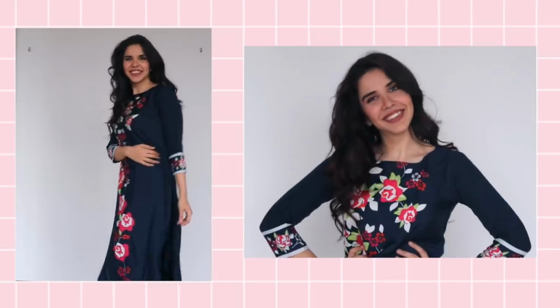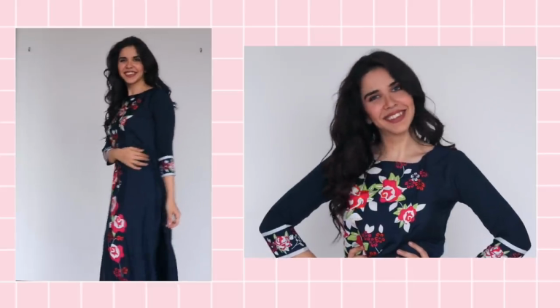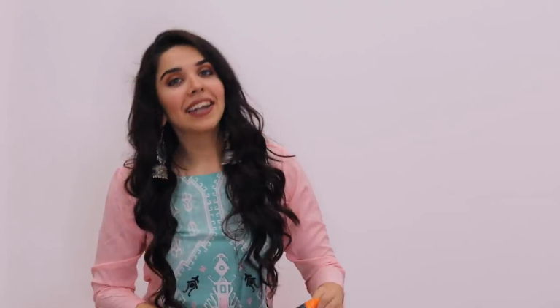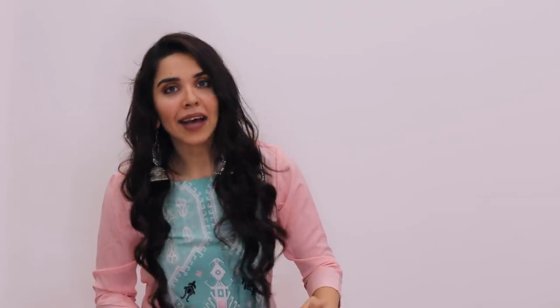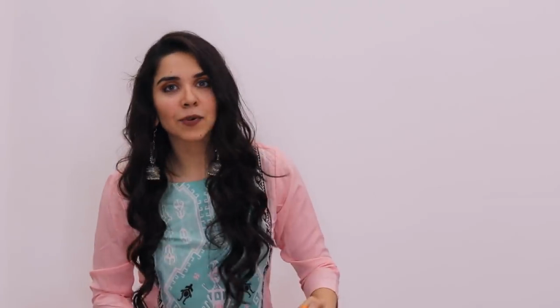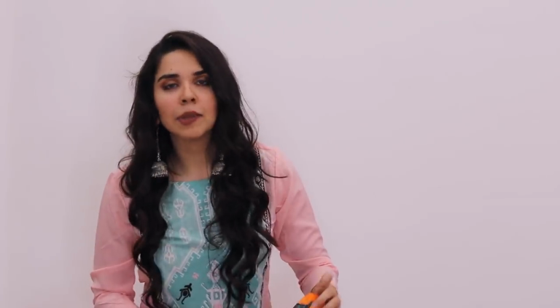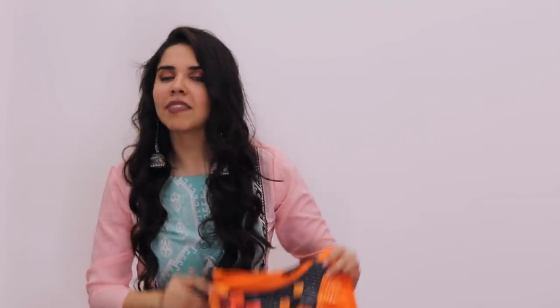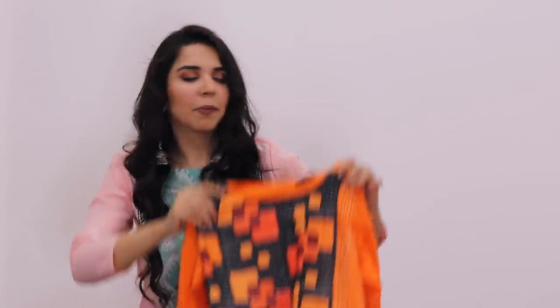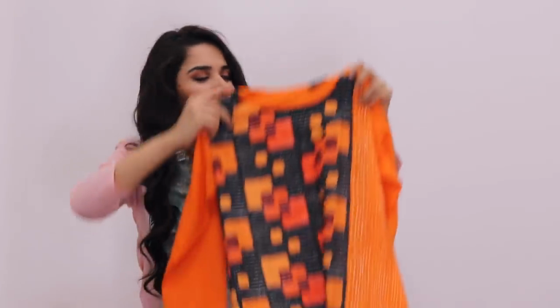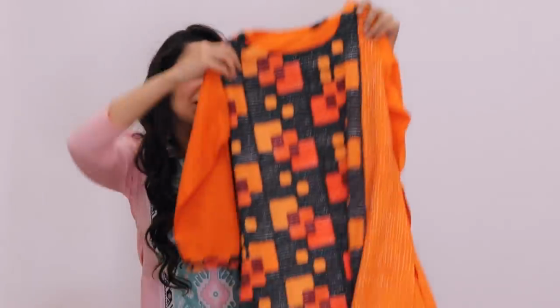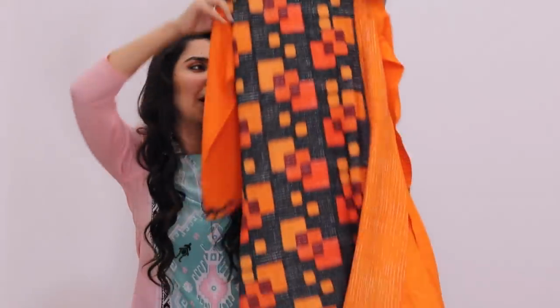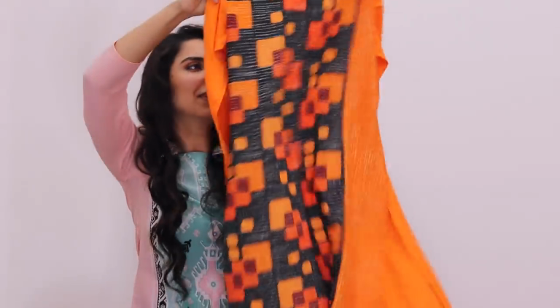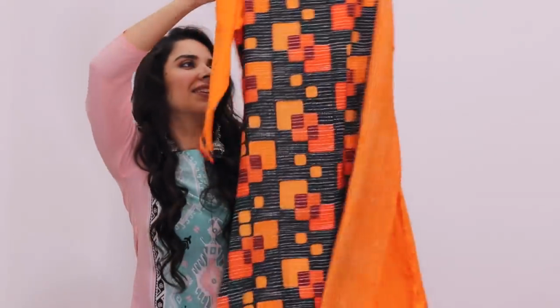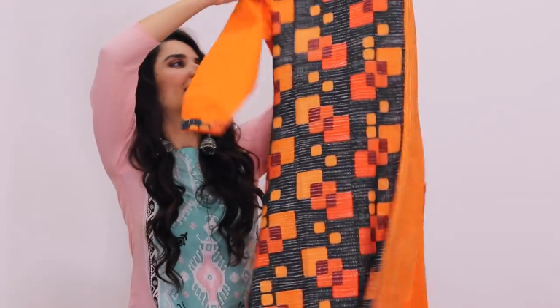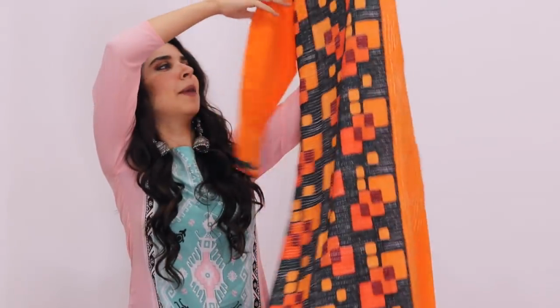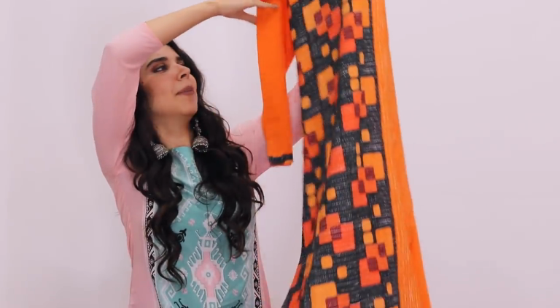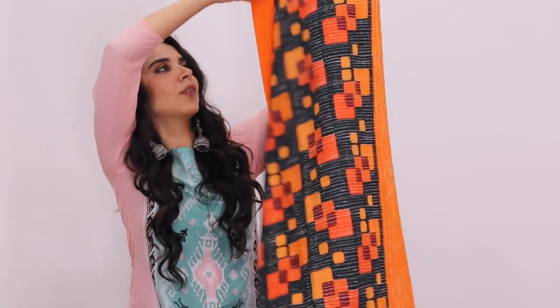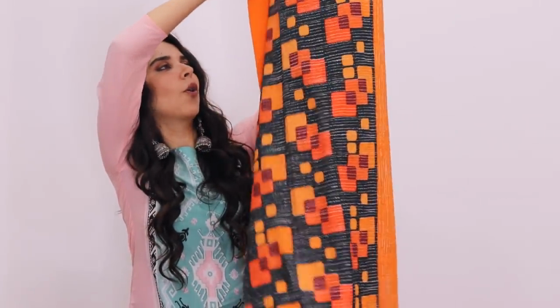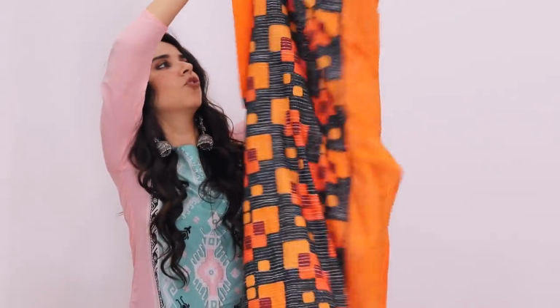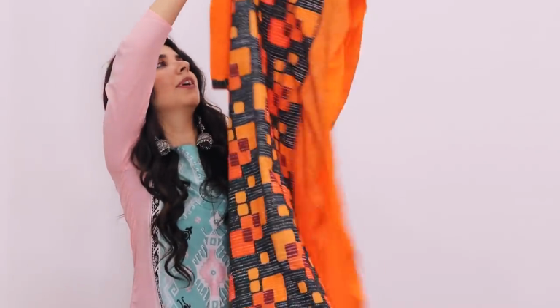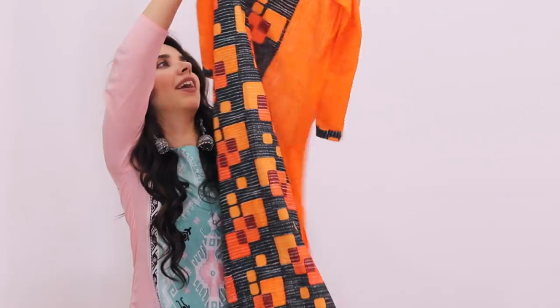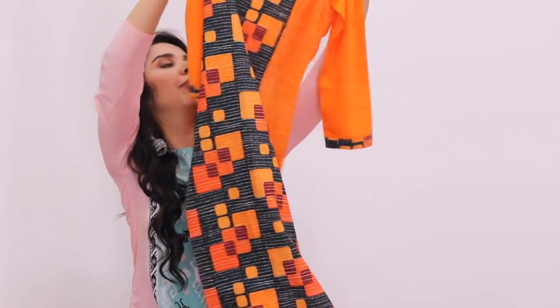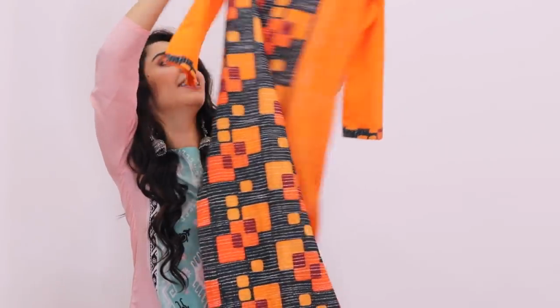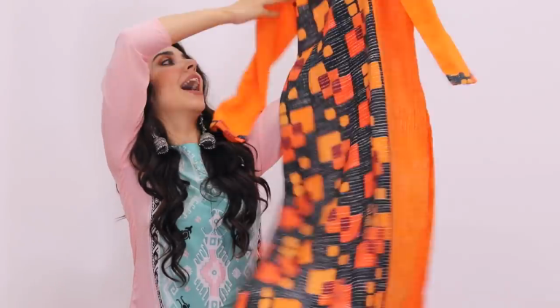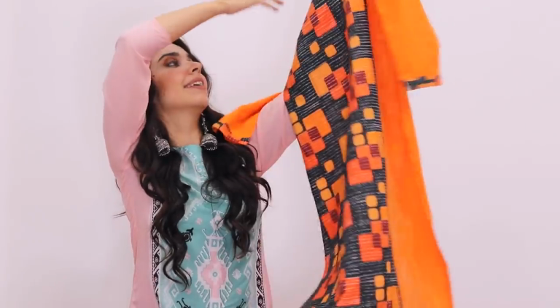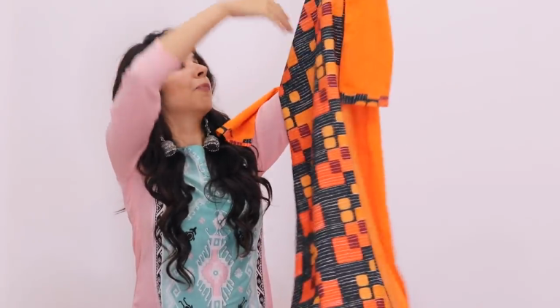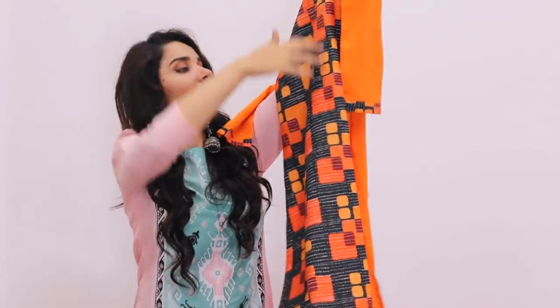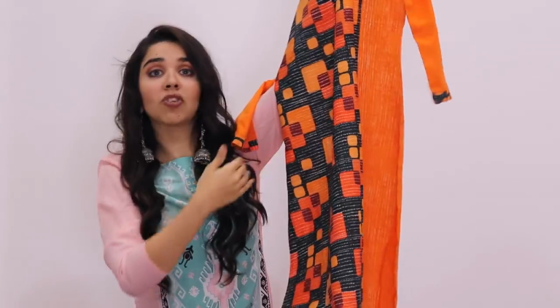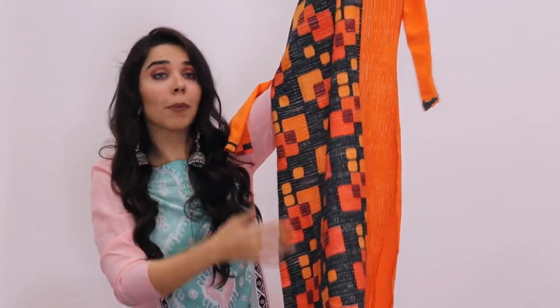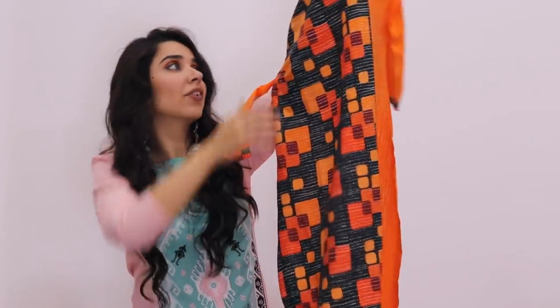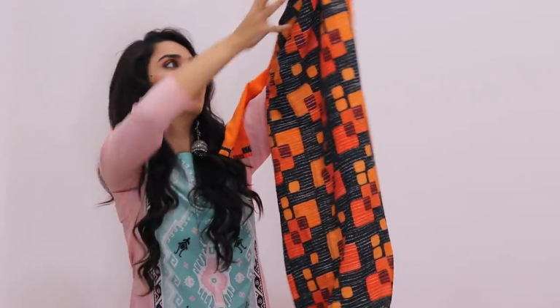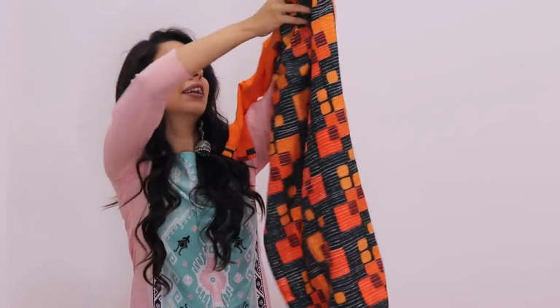The last shirt is also a must-have. It has an orange print and a little geometric design.